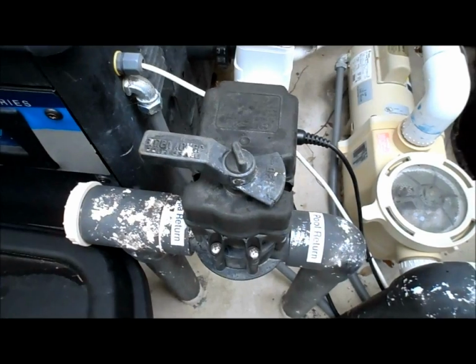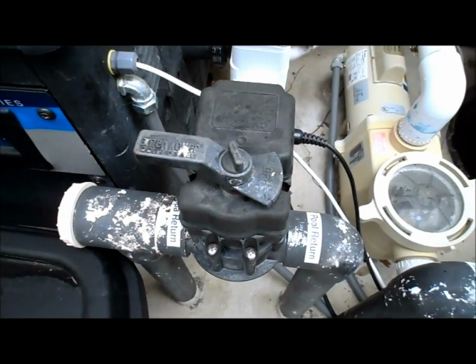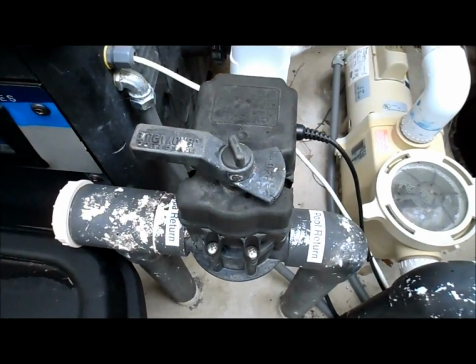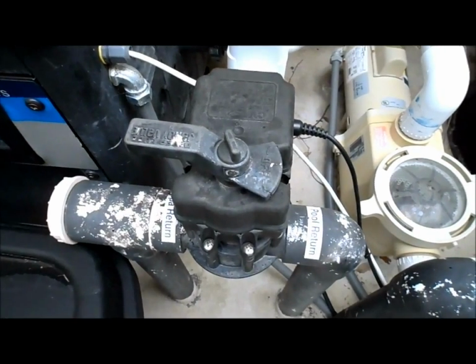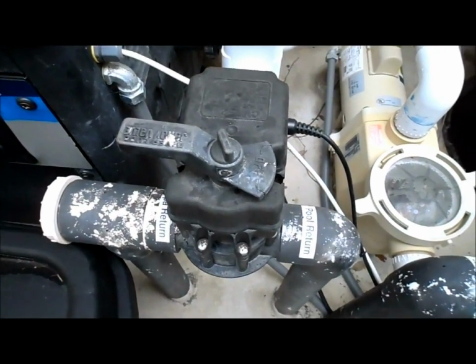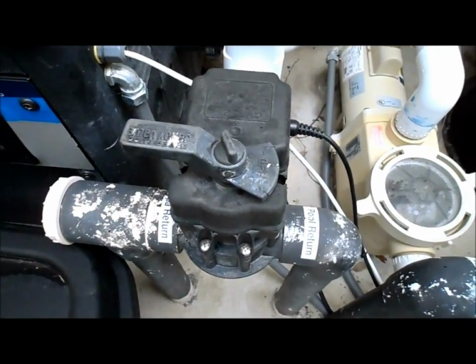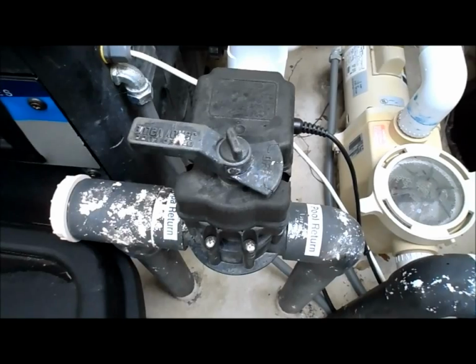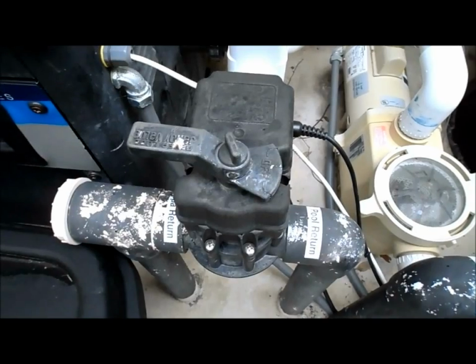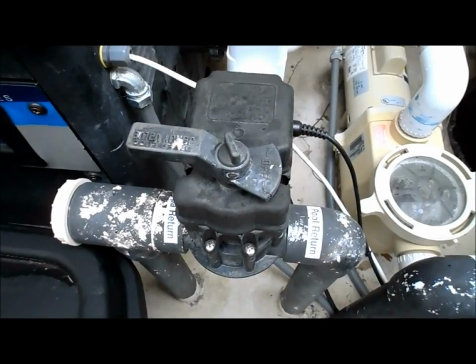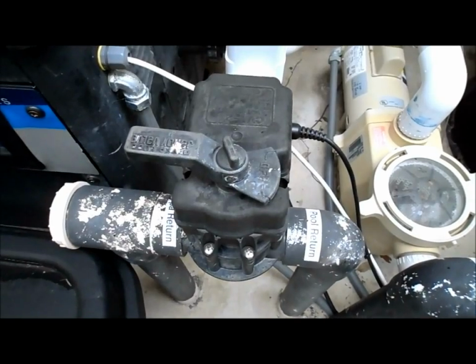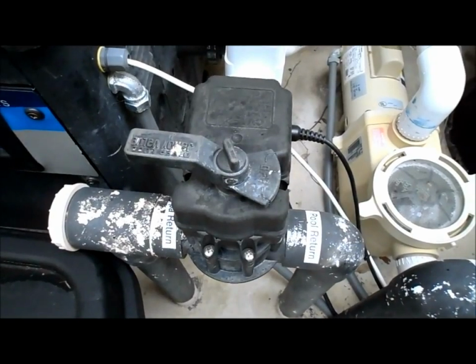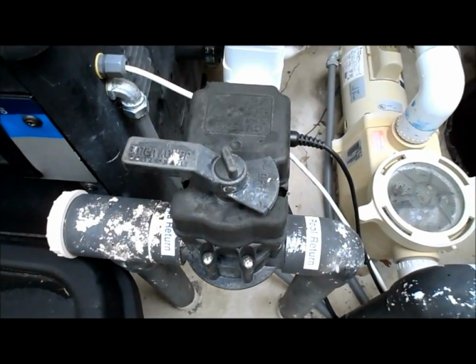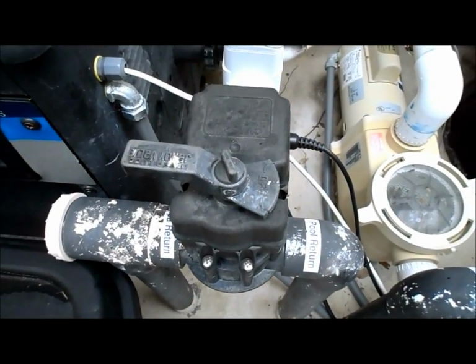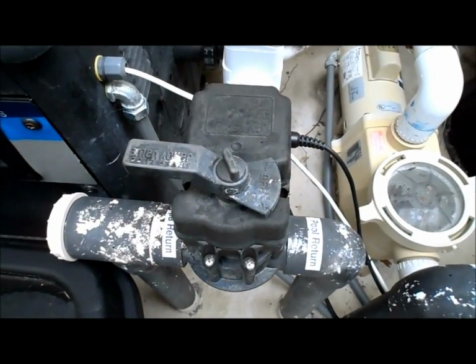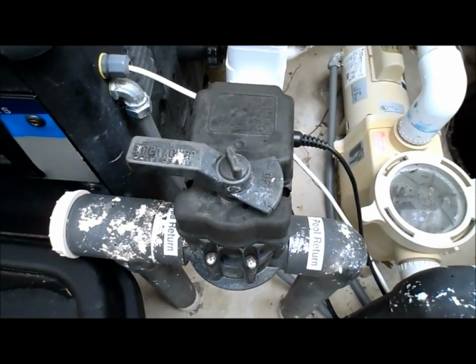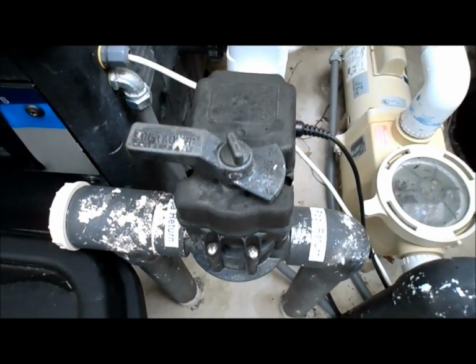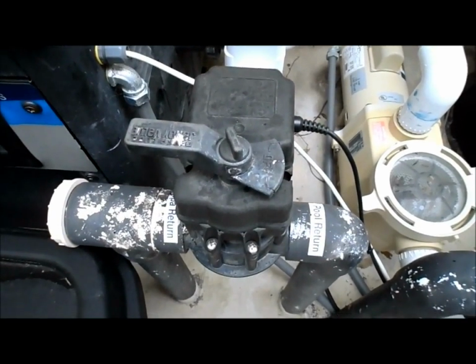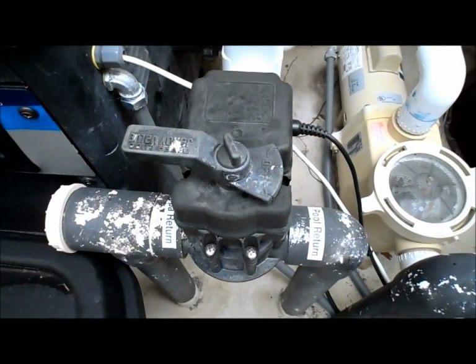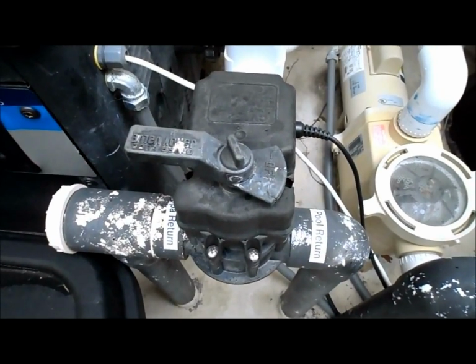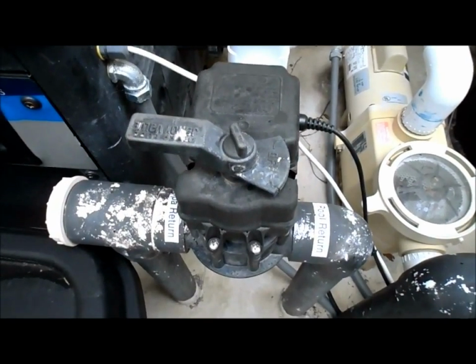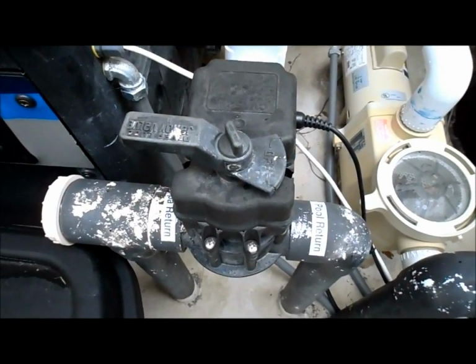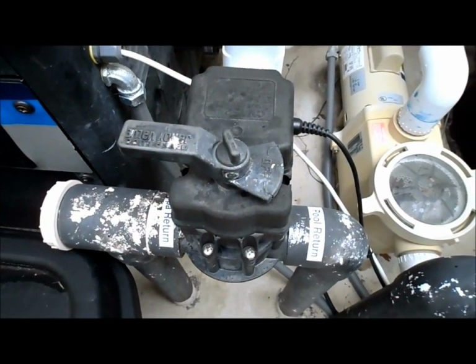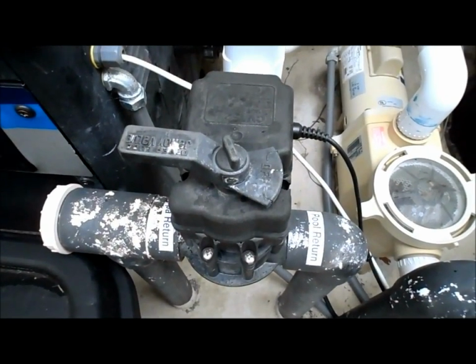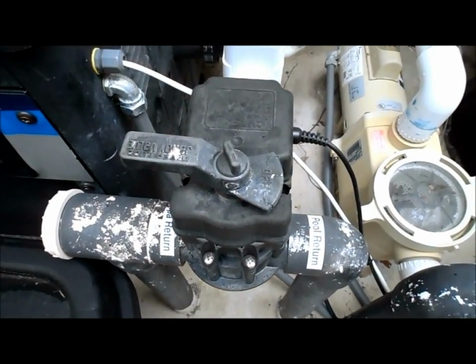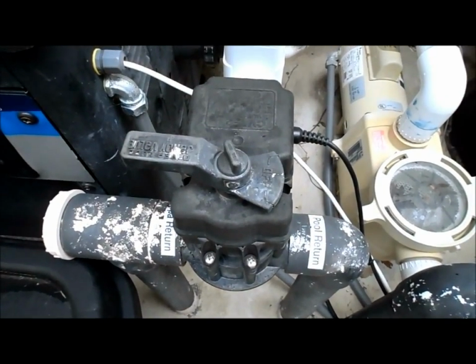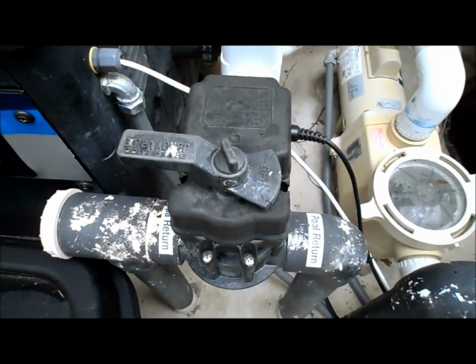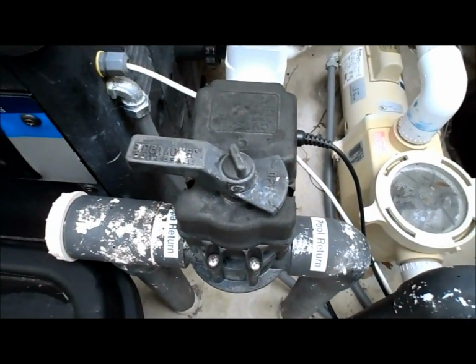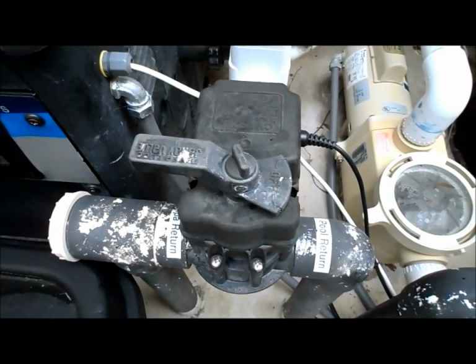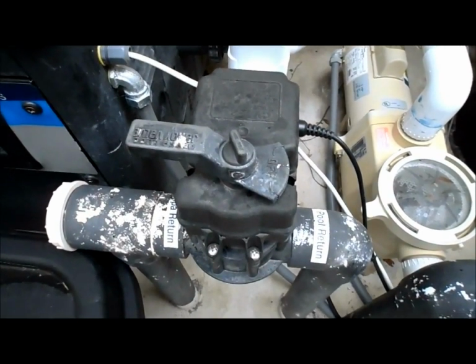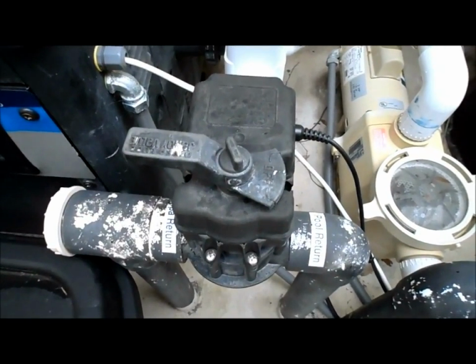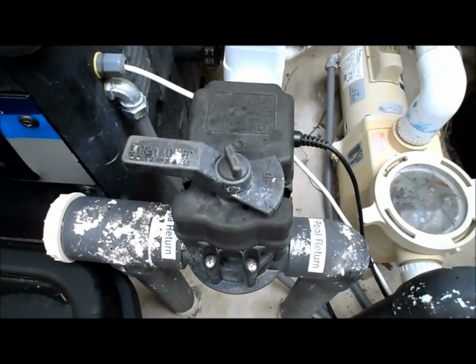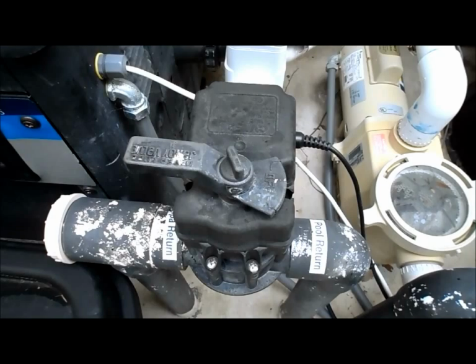If you find that the valve is not turning after you check the switch, then more than likely the motor has failed in the valve itself.